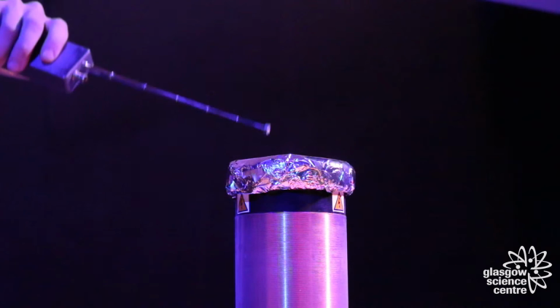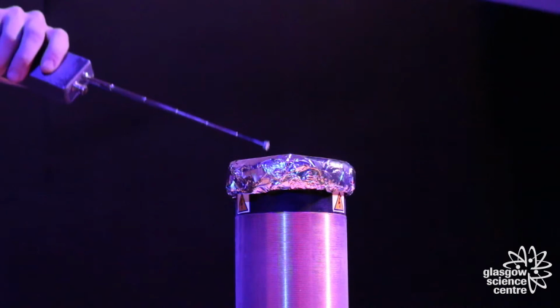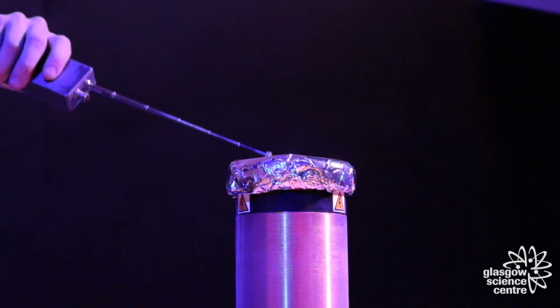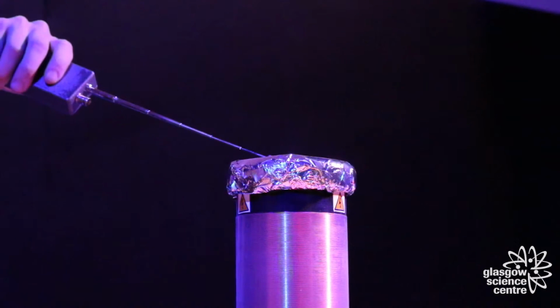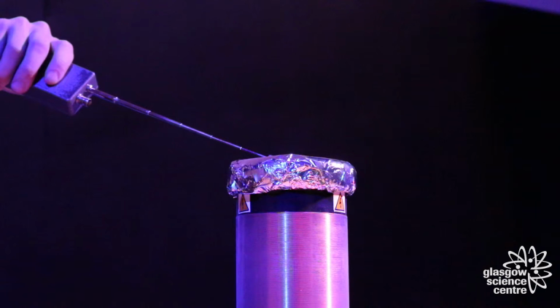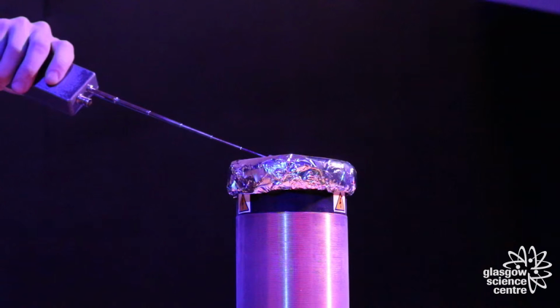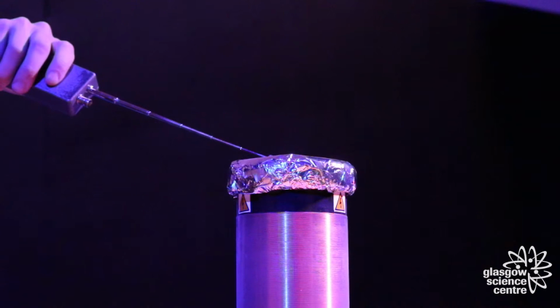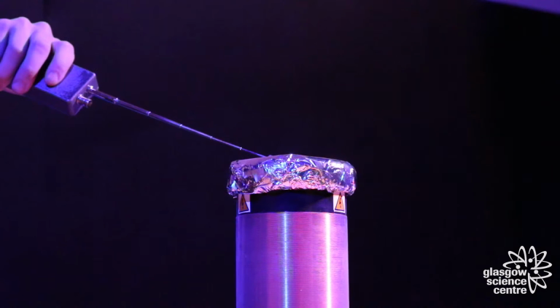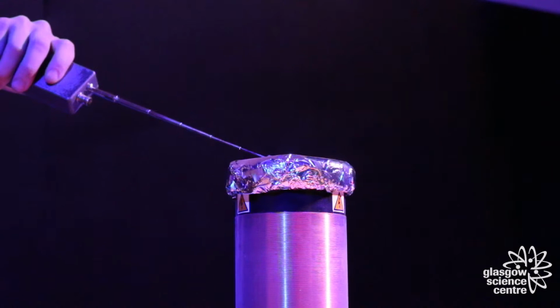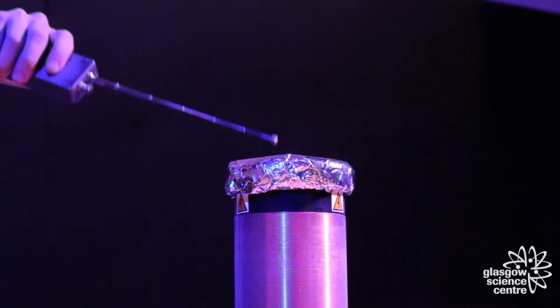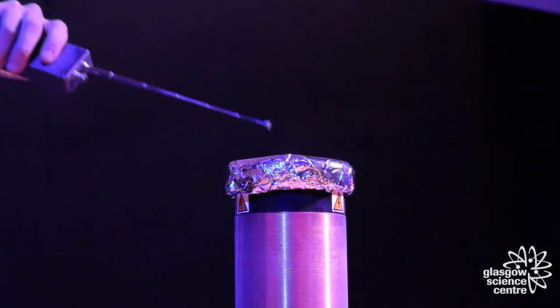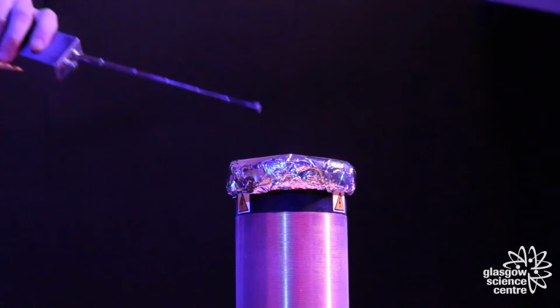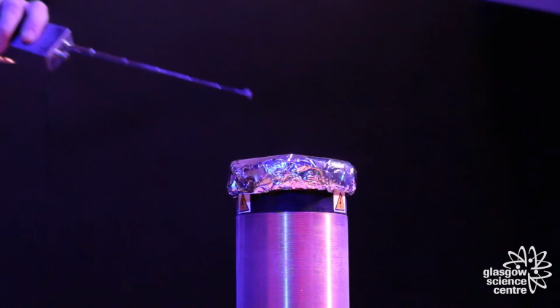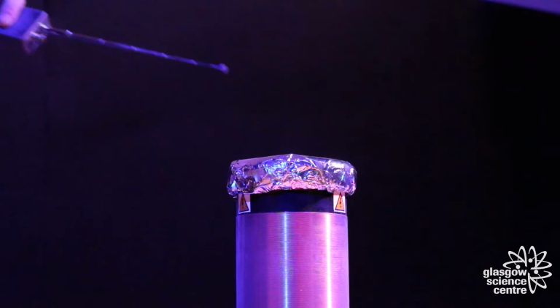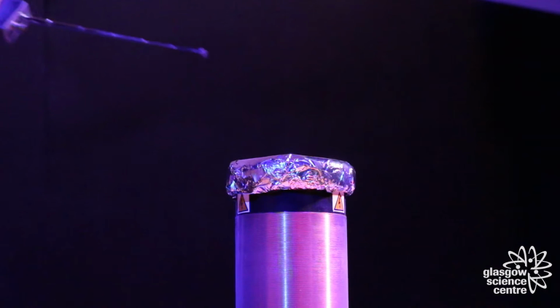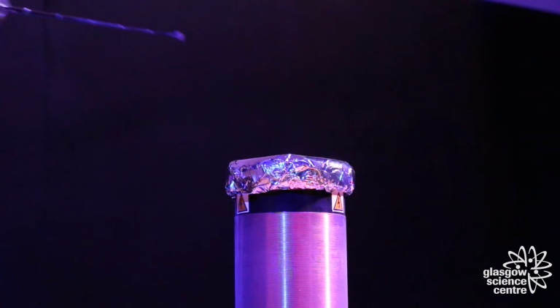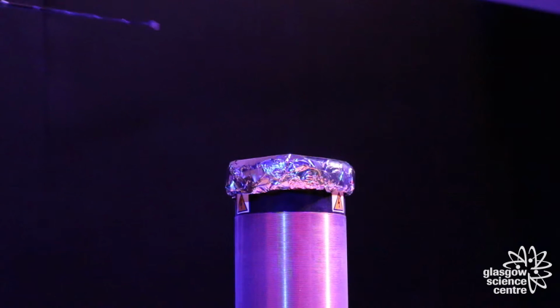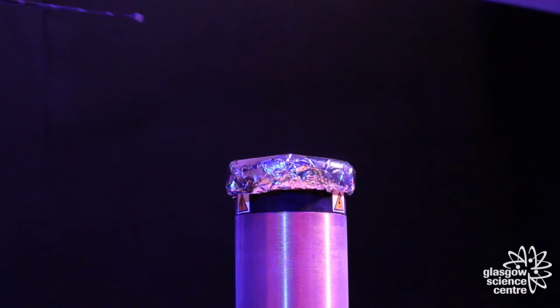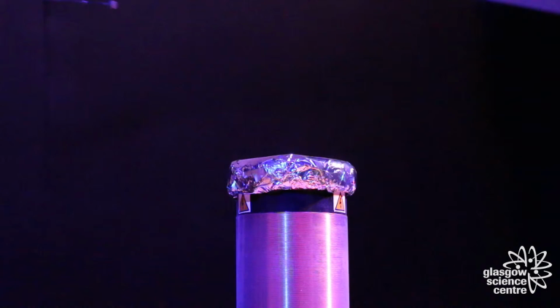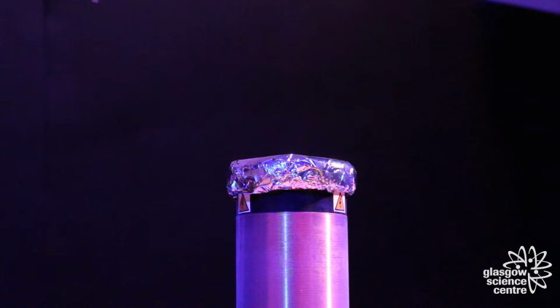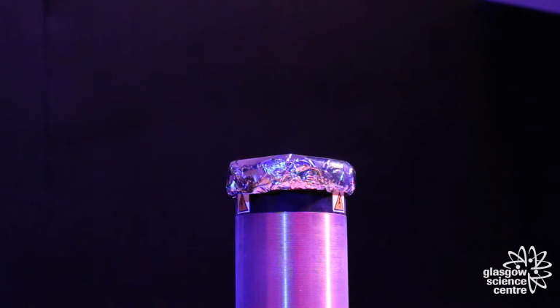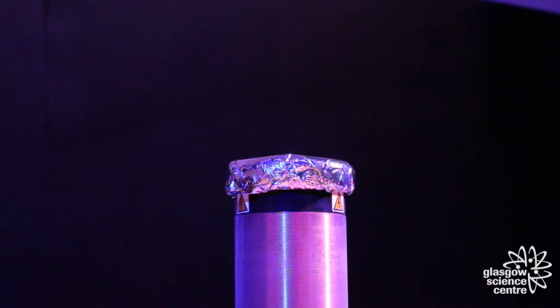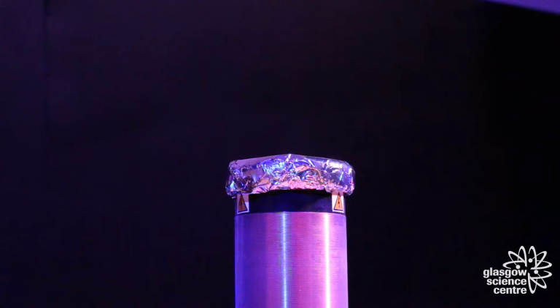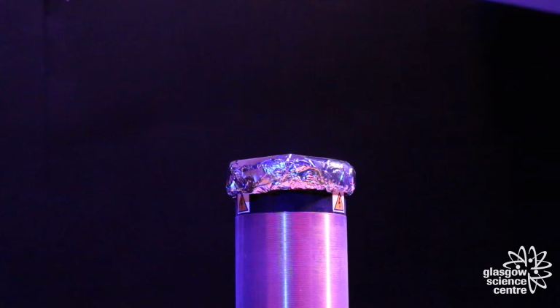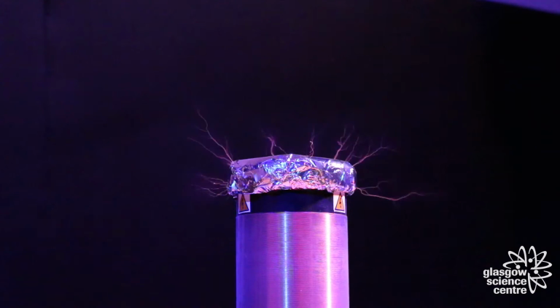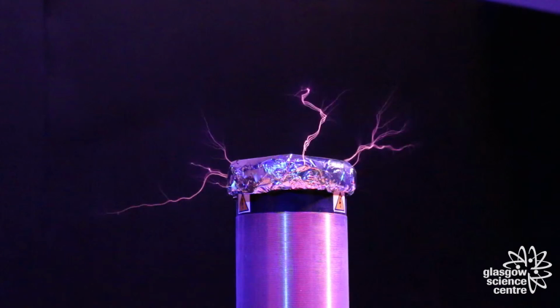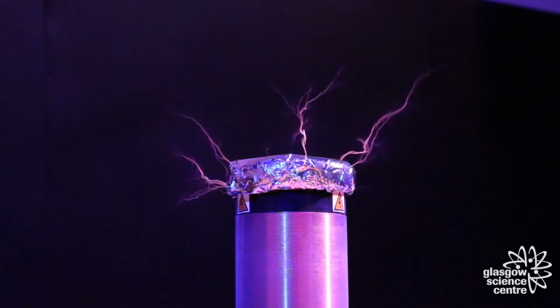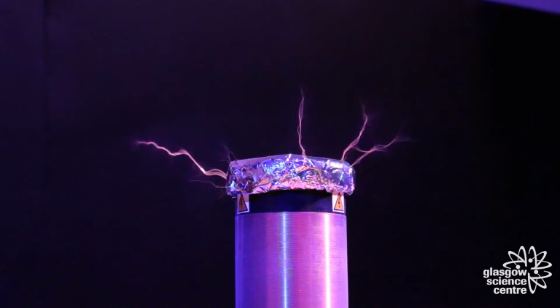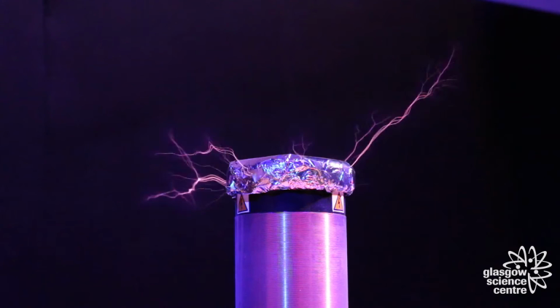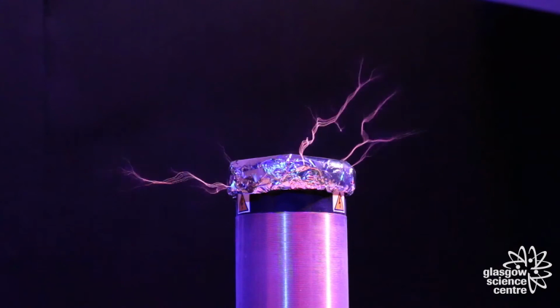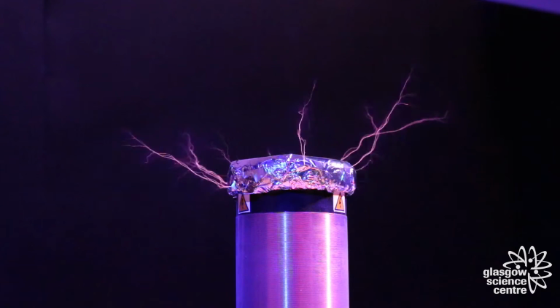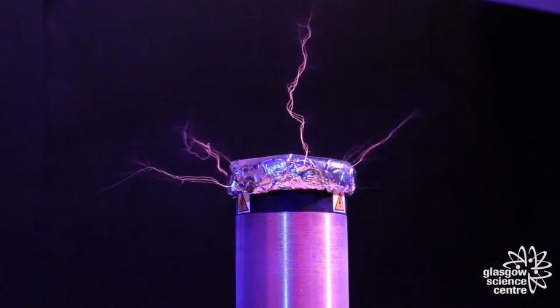The Tesla coil transforms the 230 volts from the mains into 230,000 volts, producing a spectacular burst of electric current.